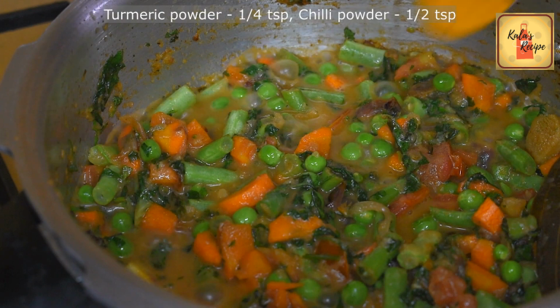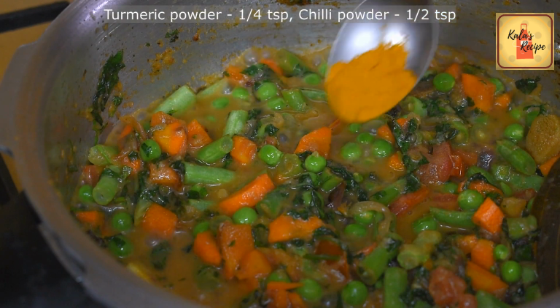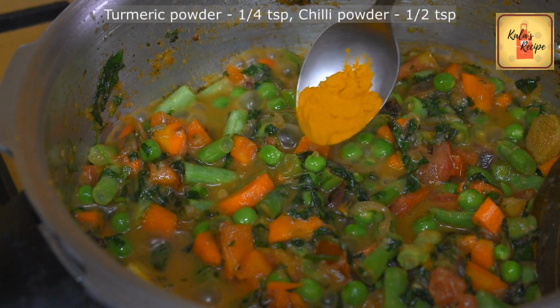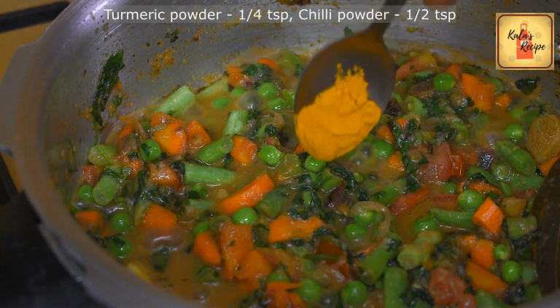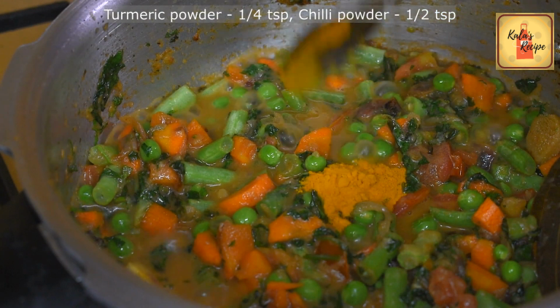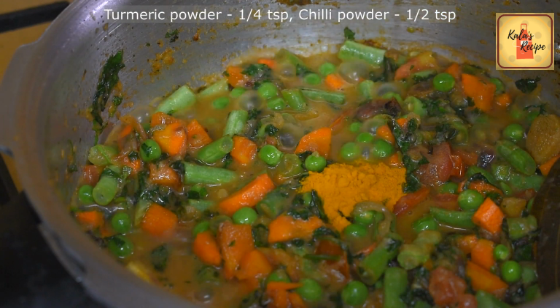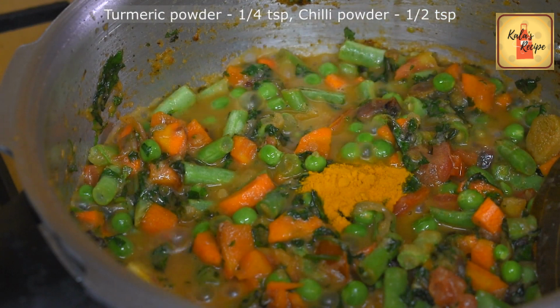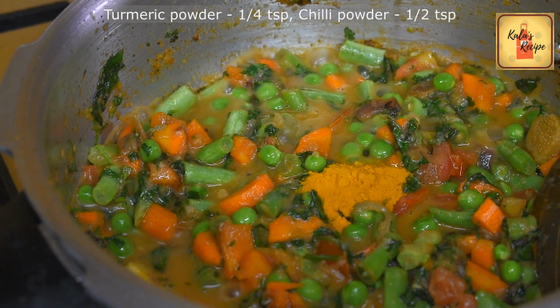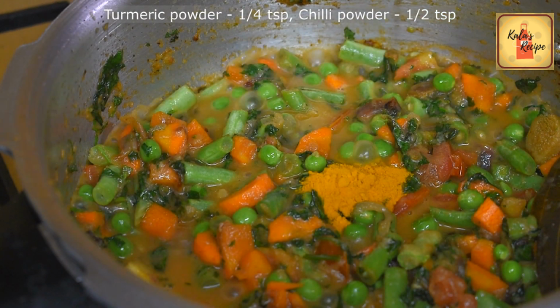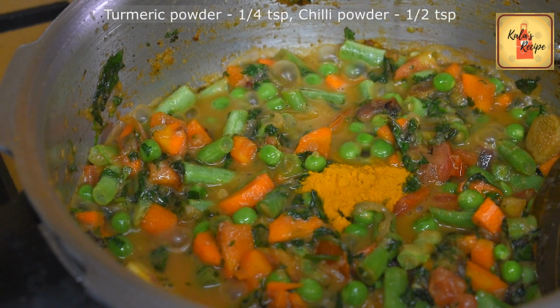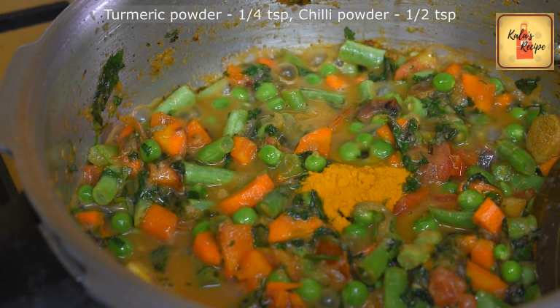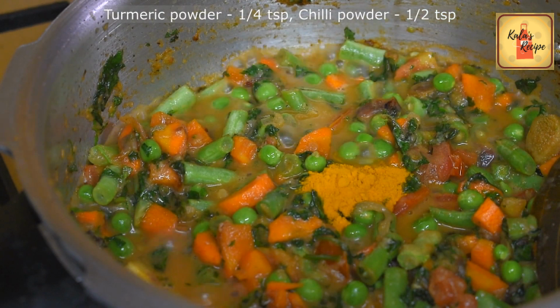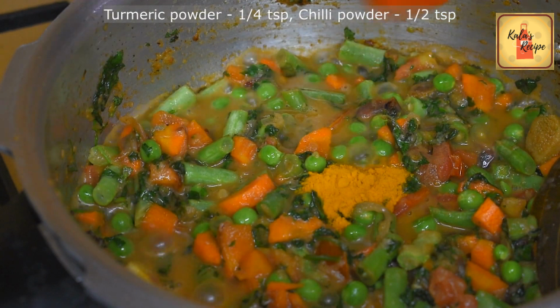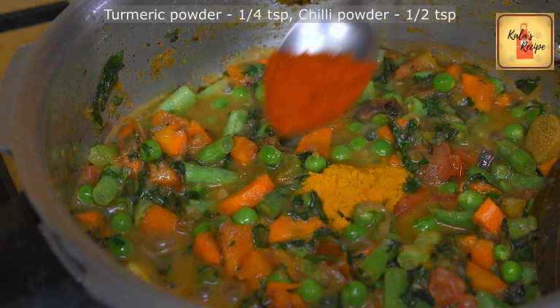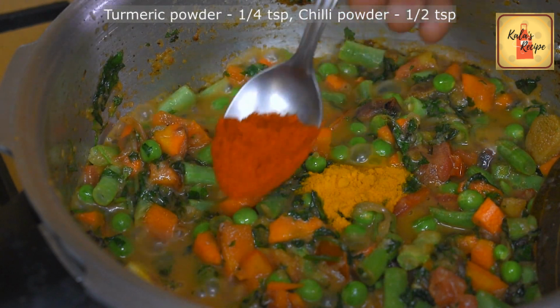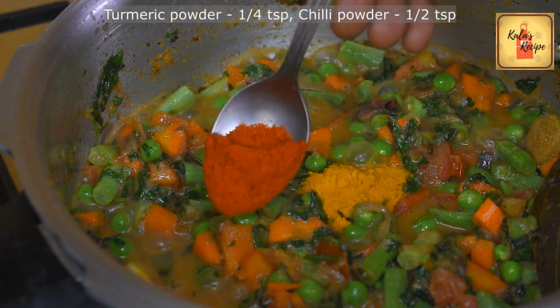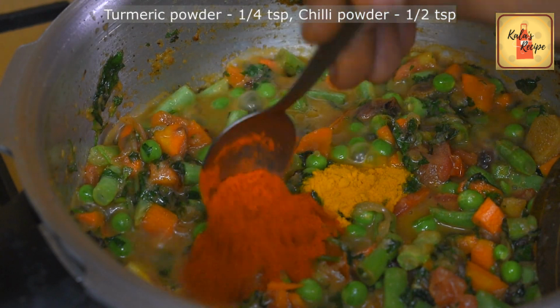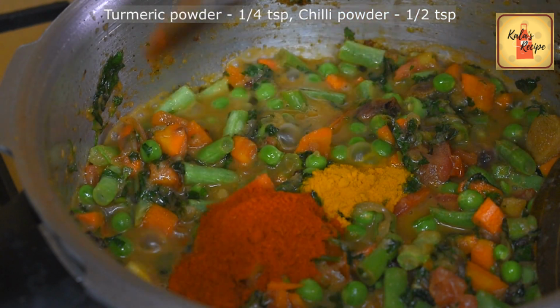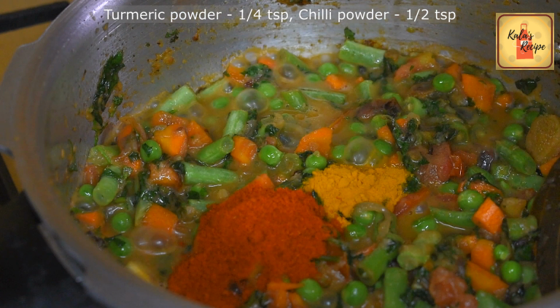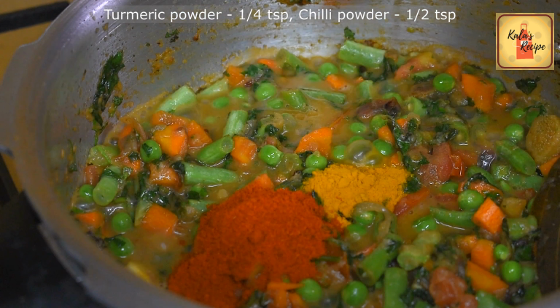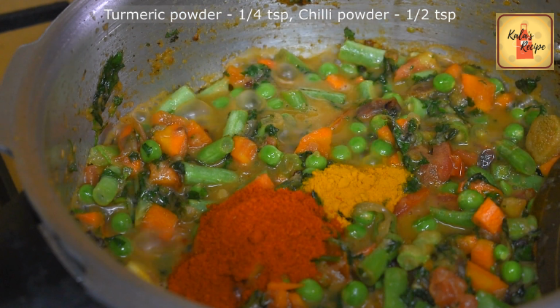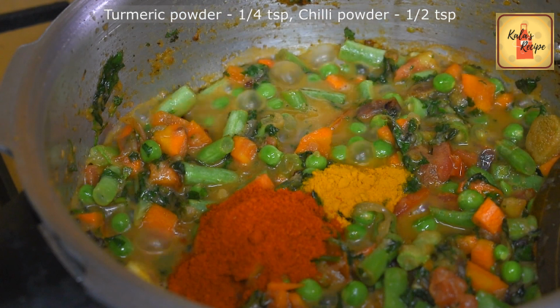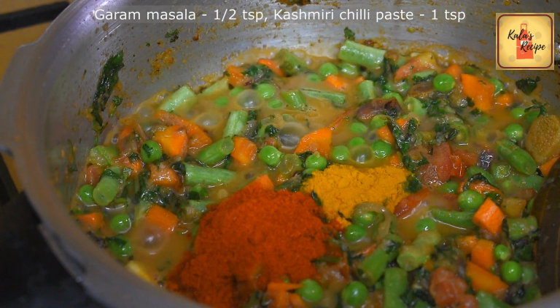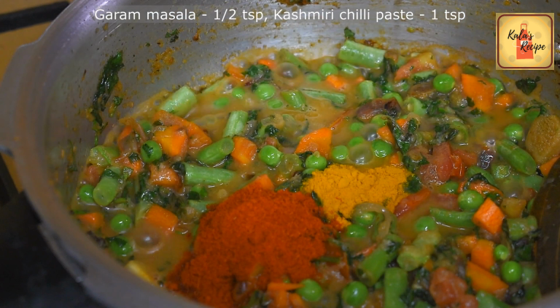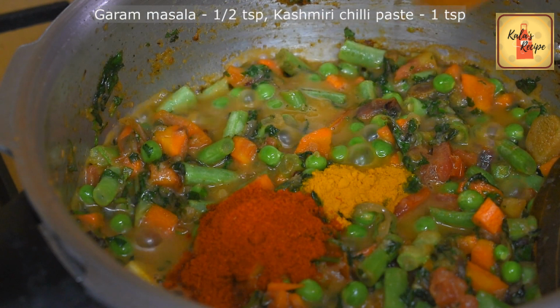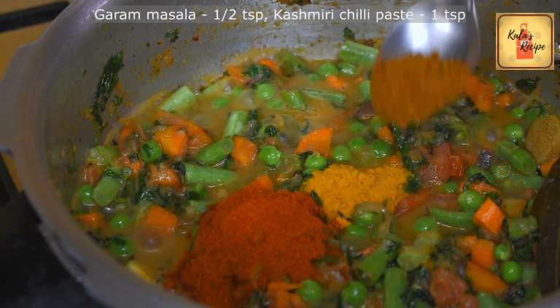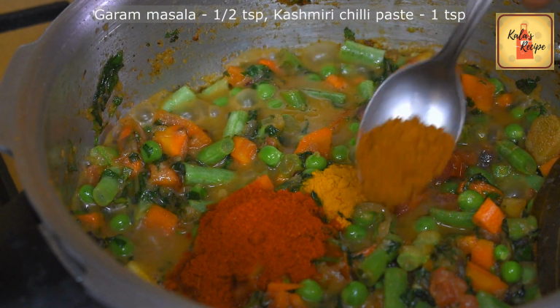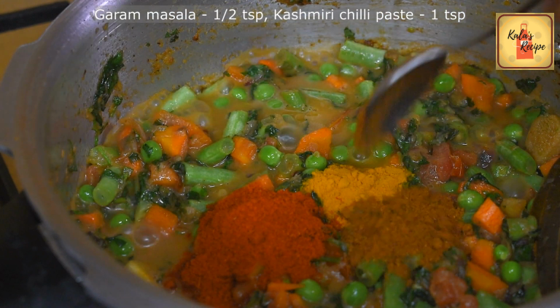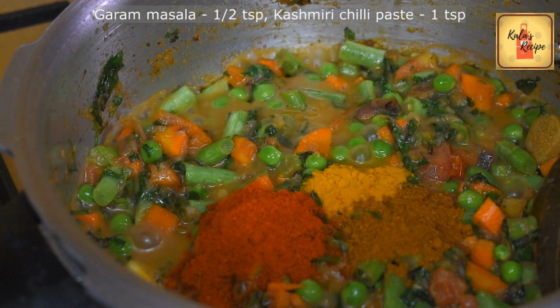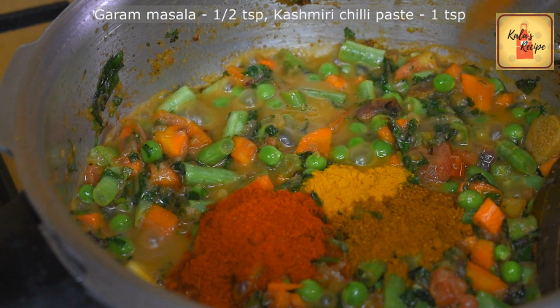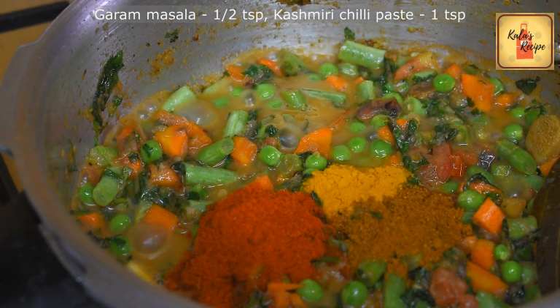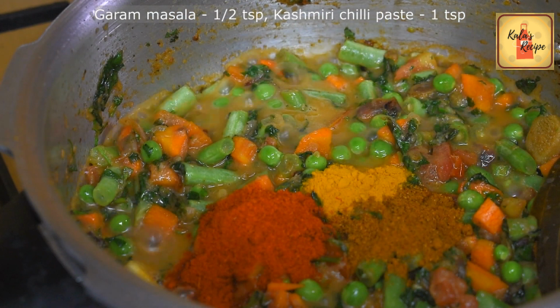Add a small piece of chilli. Add half a teaspoon of milk. Add half a teaspoon of garam masala.